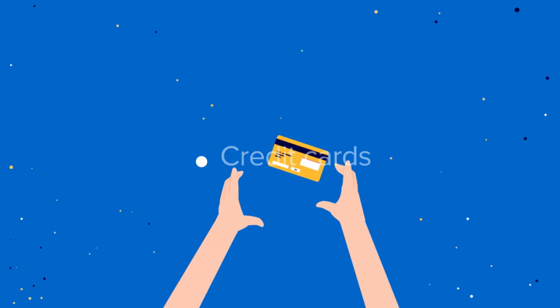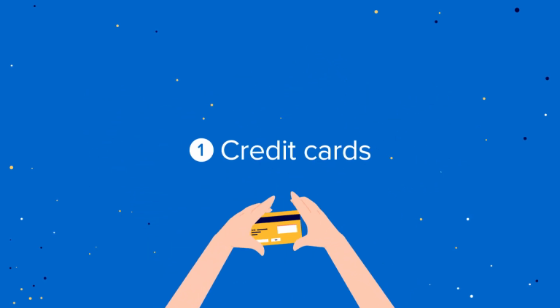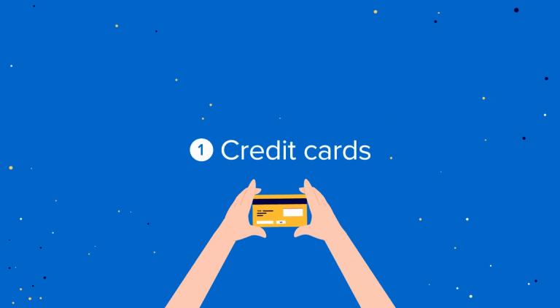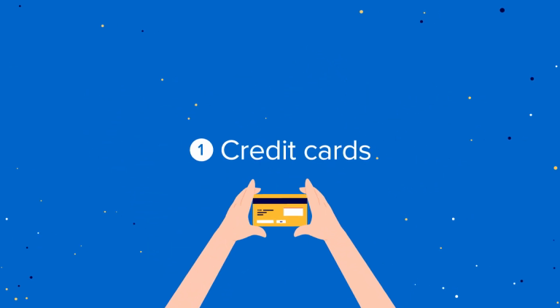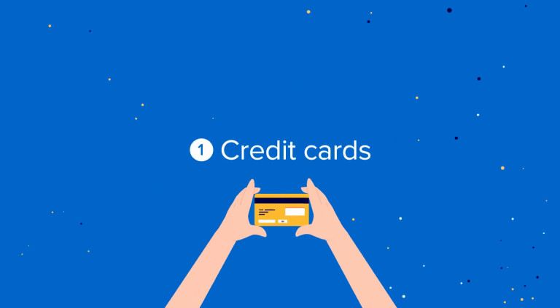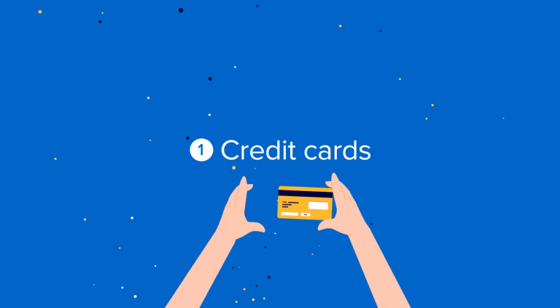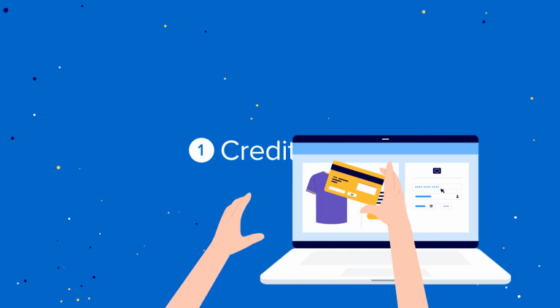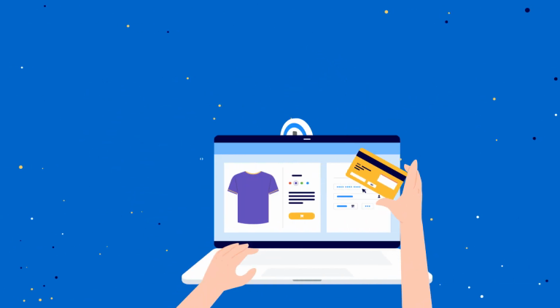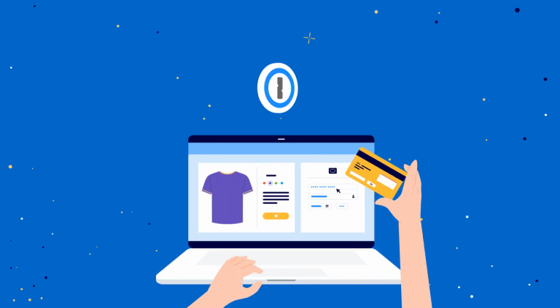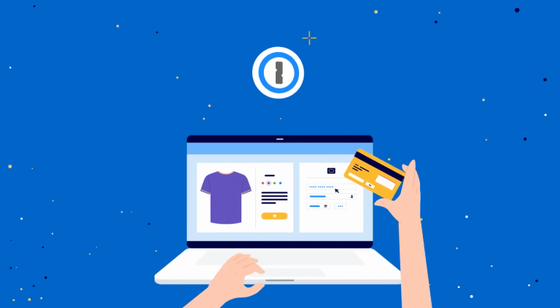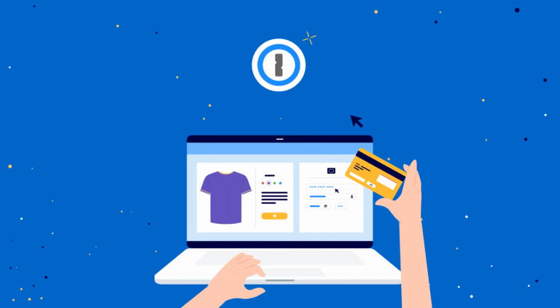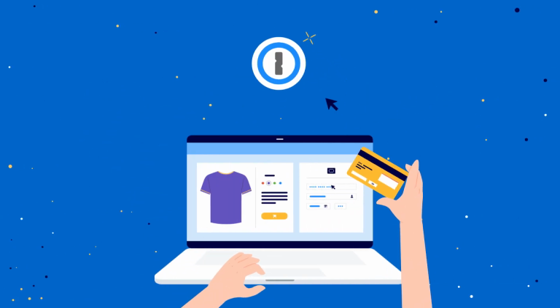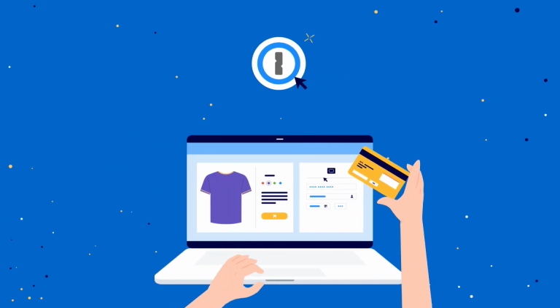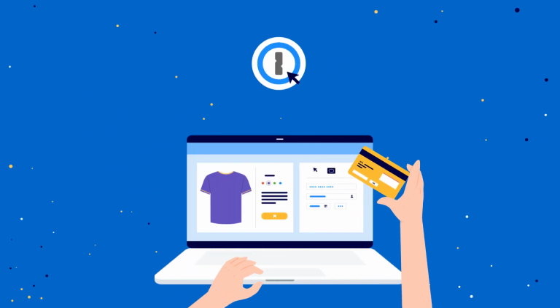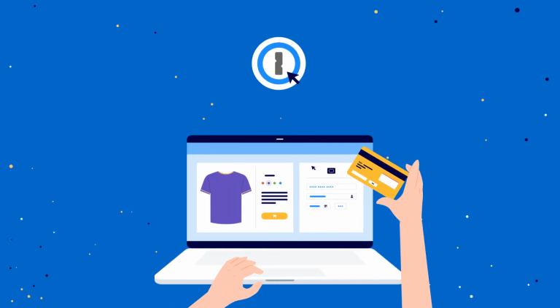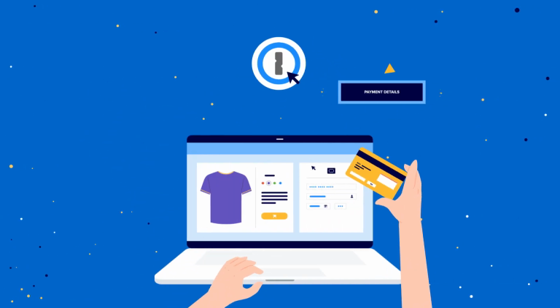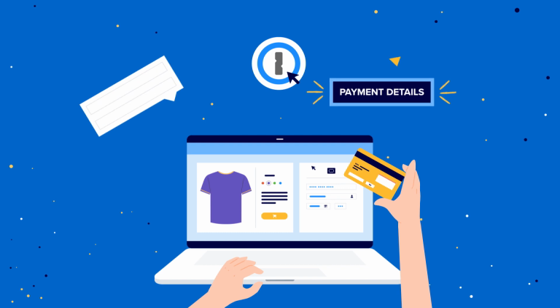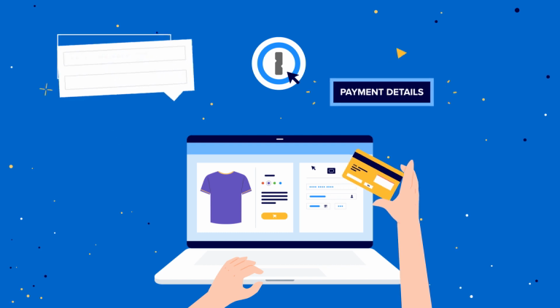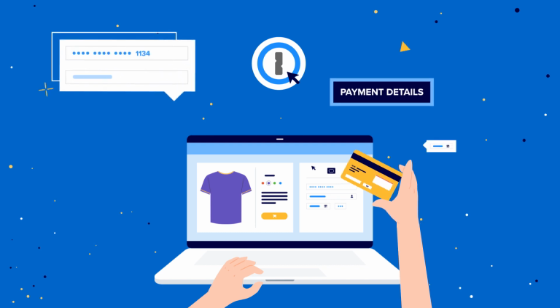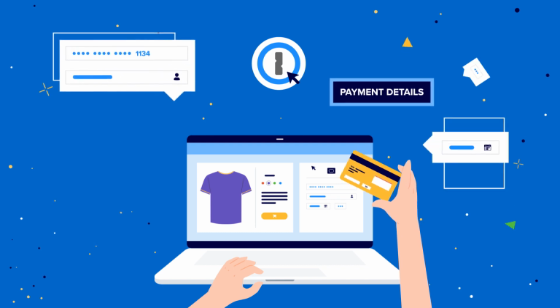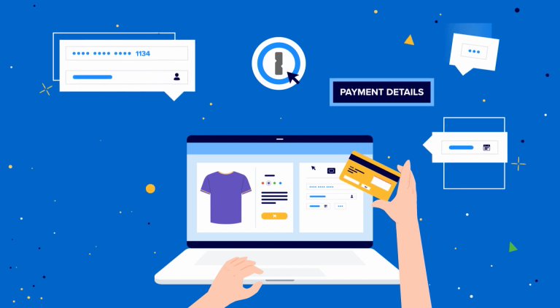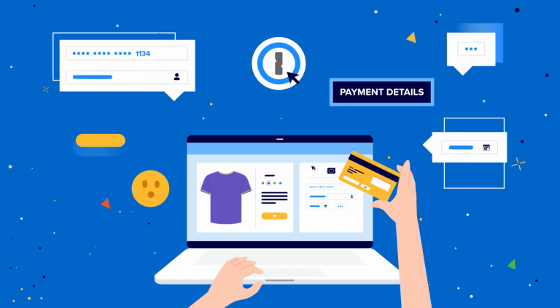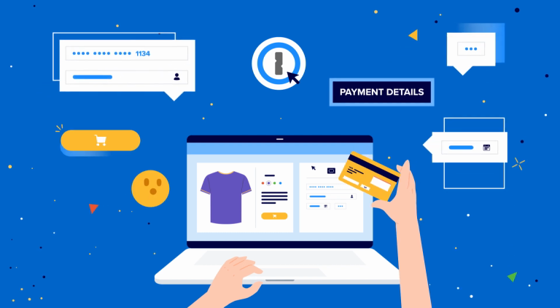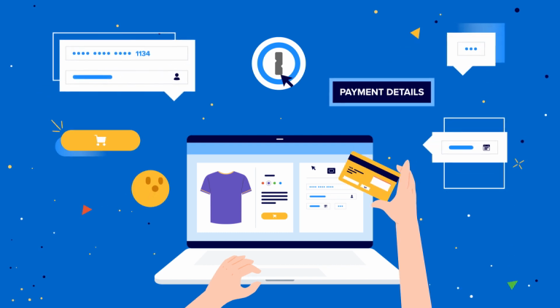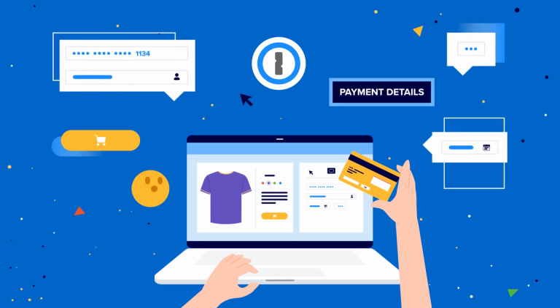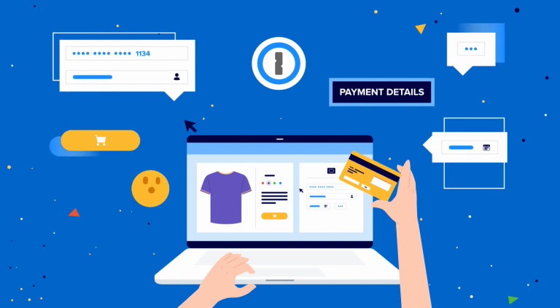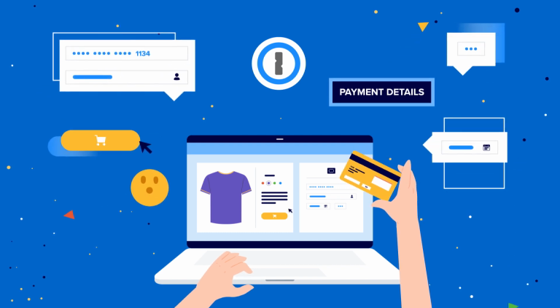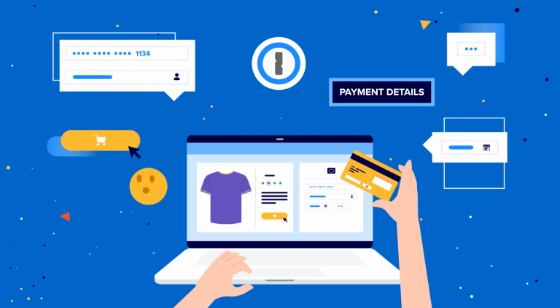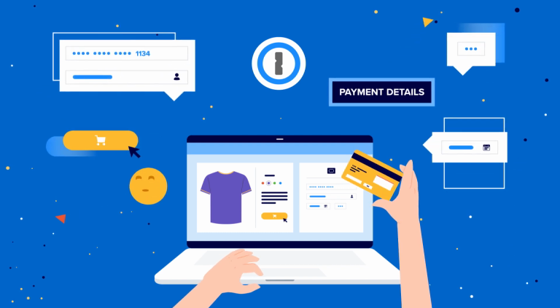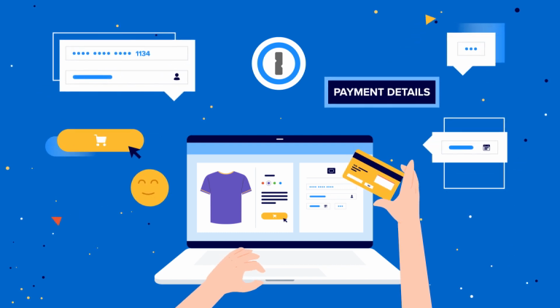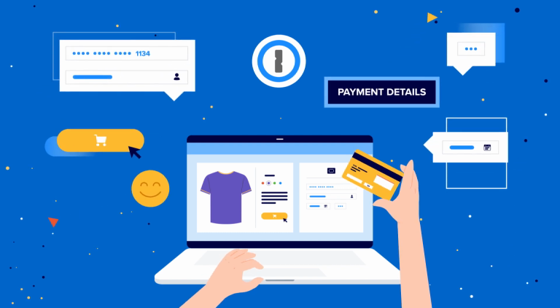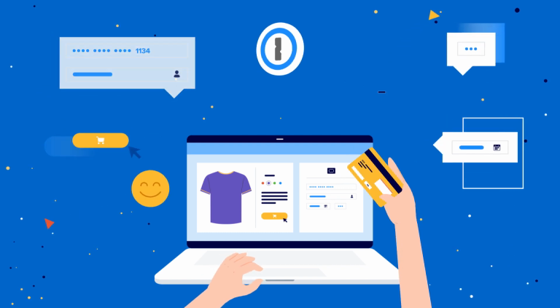Credit cards. Spend less time checking out. Save and fill credit card numbers, expiration dates, and verification codes.